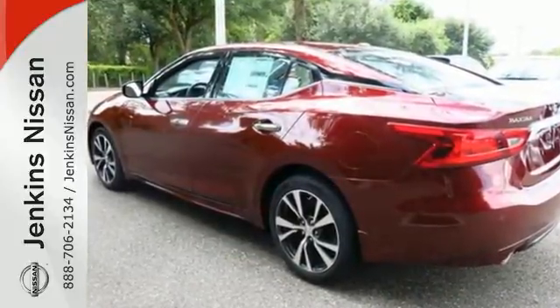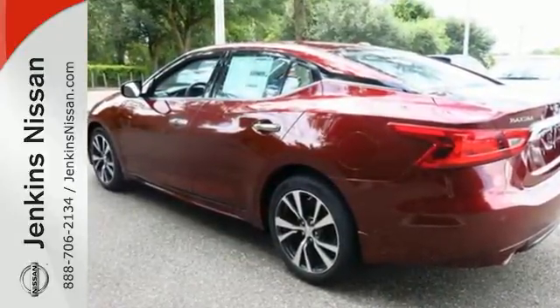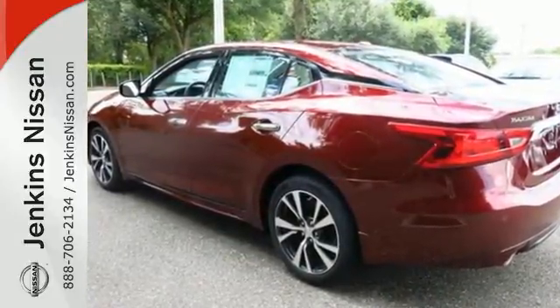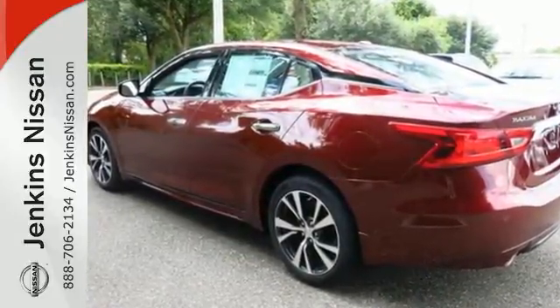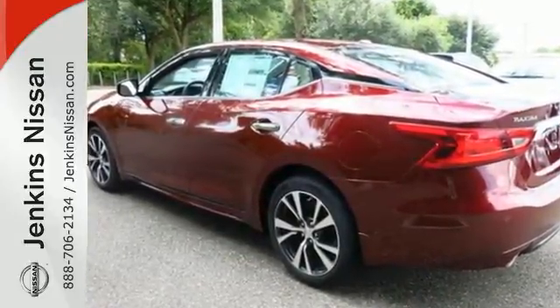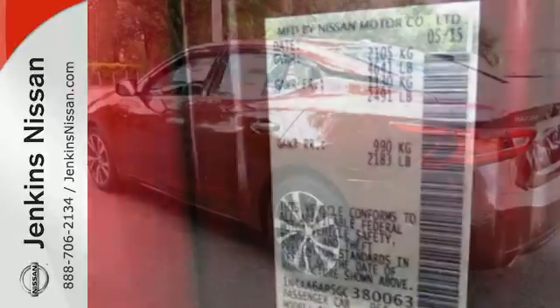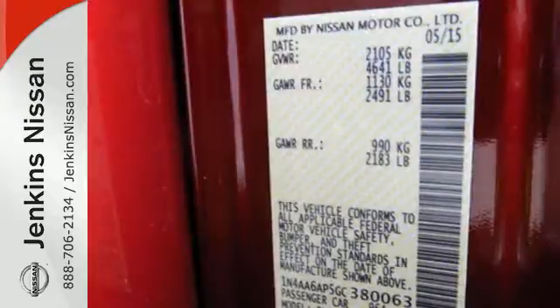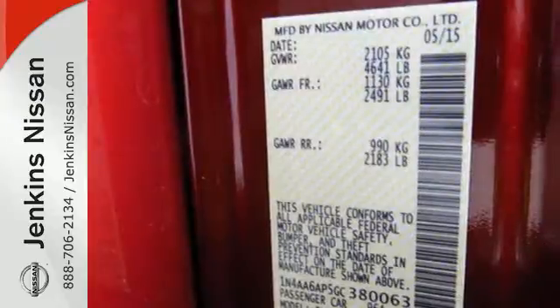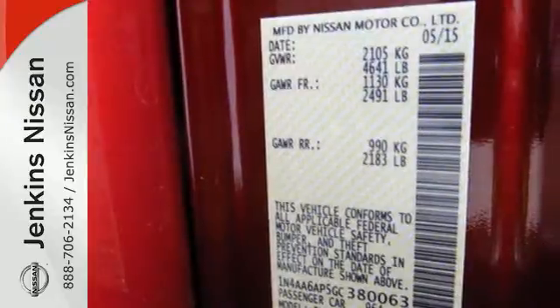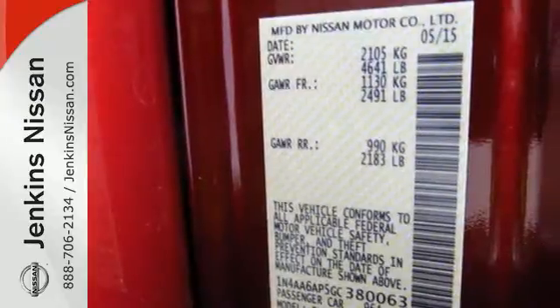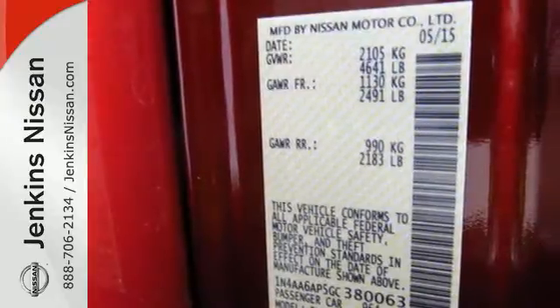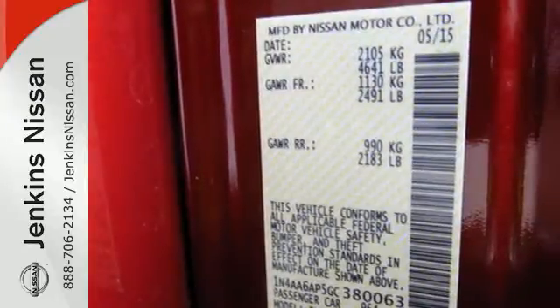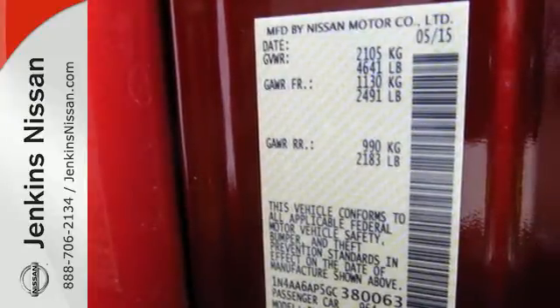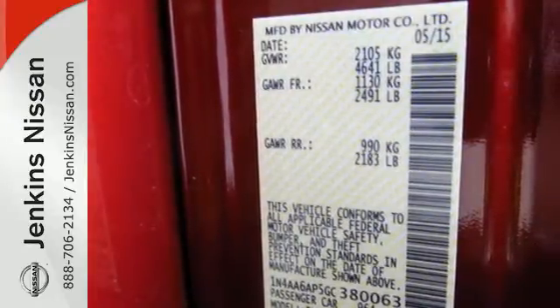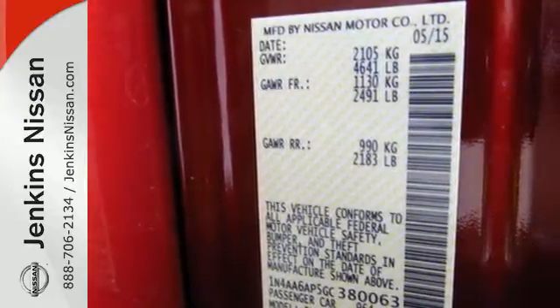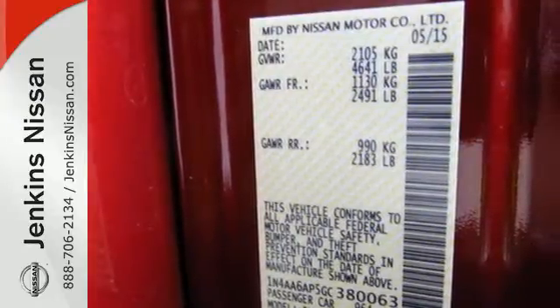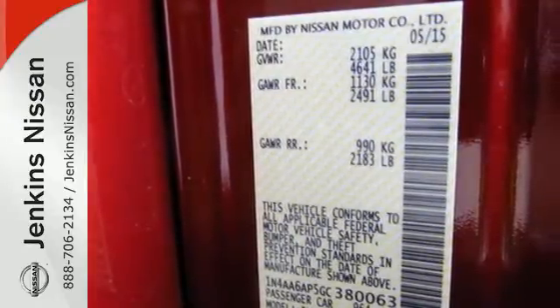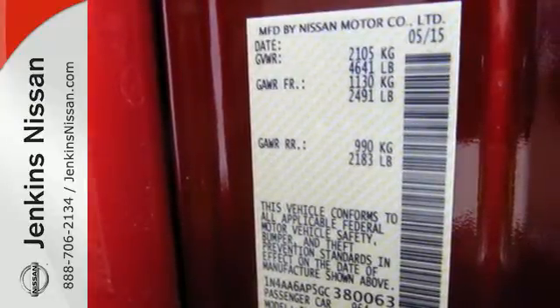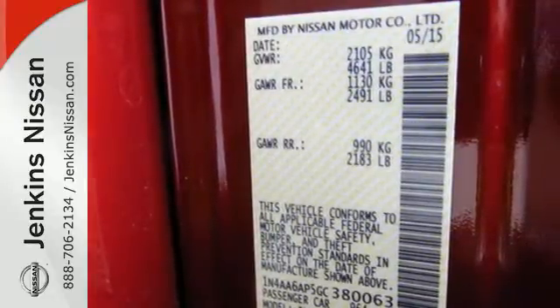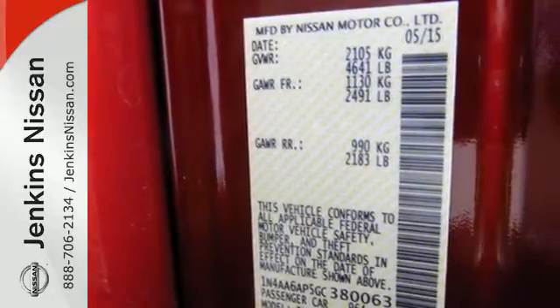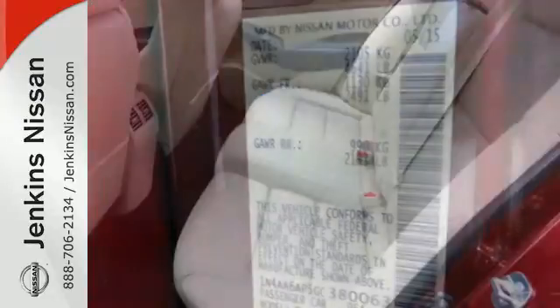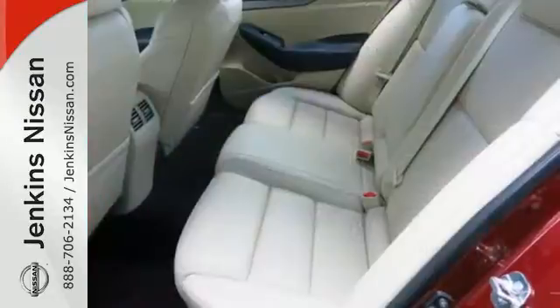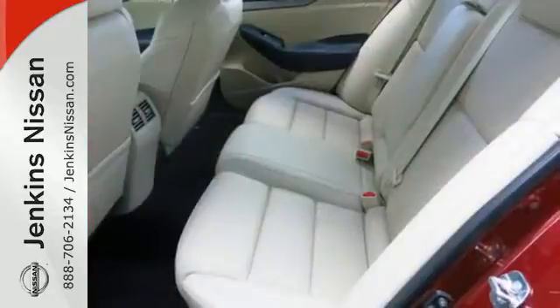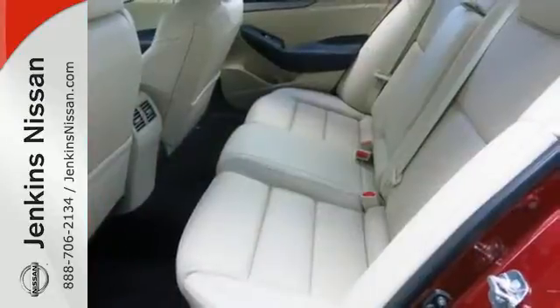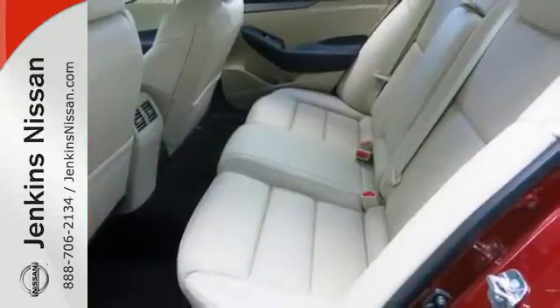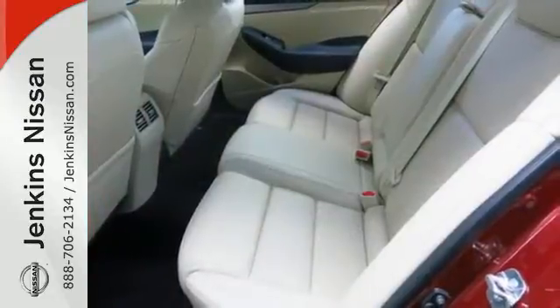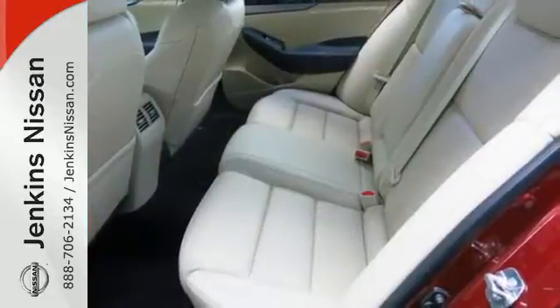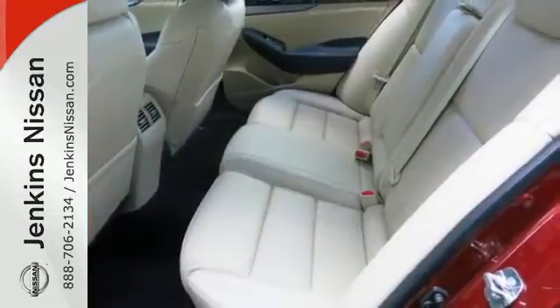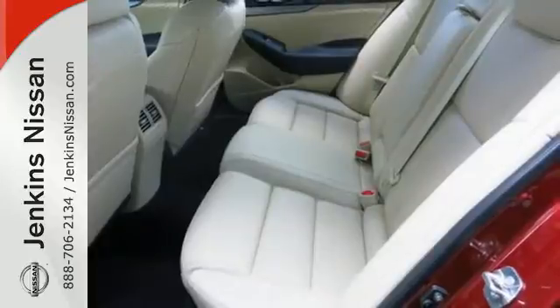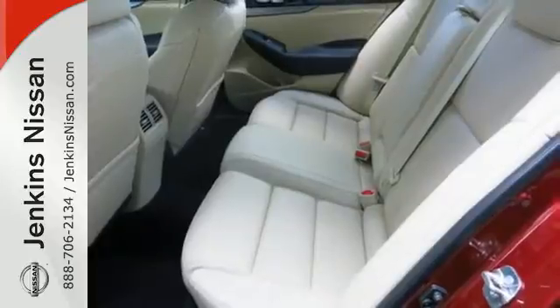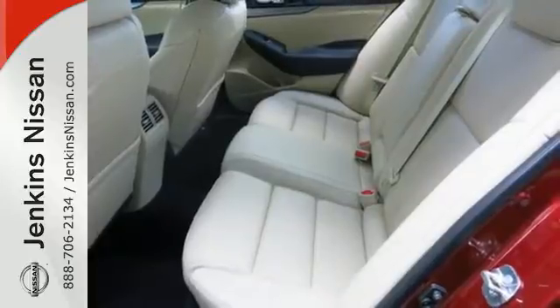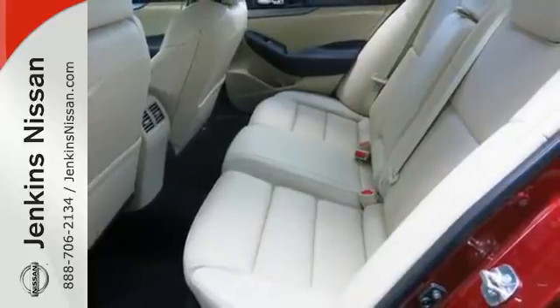Enjoy the performance offered by the Xtronic CVT with drive mode selector matched to the 300 horsepower 3.5 liter V6 engine.